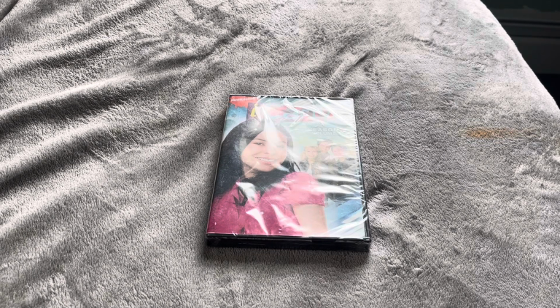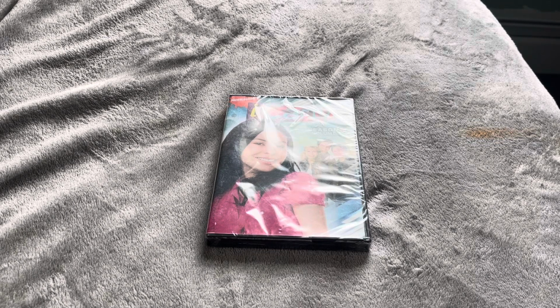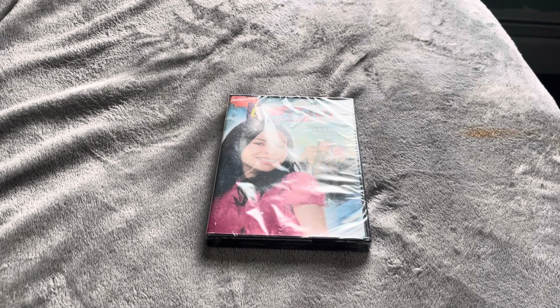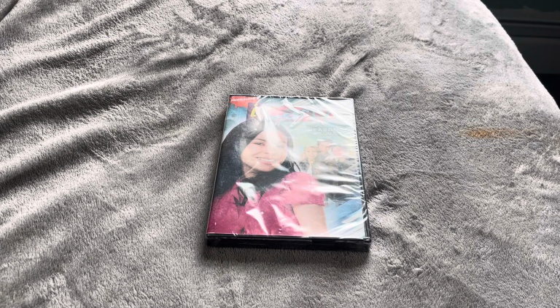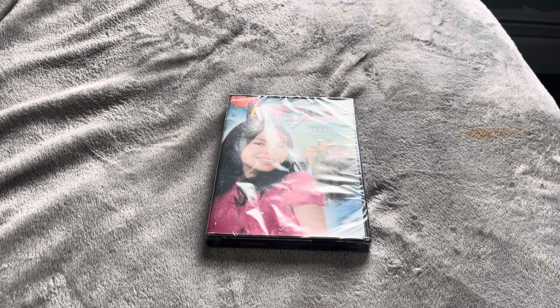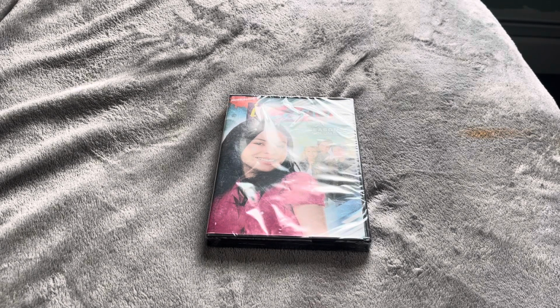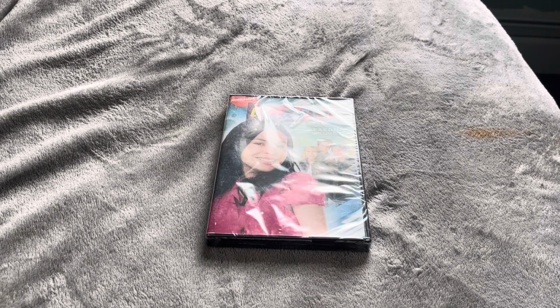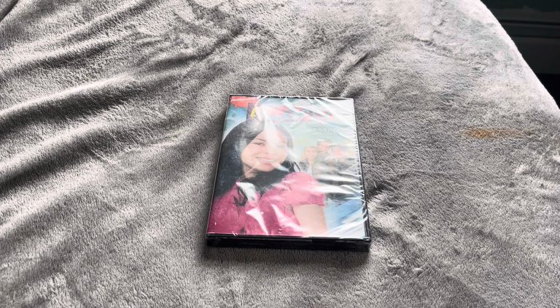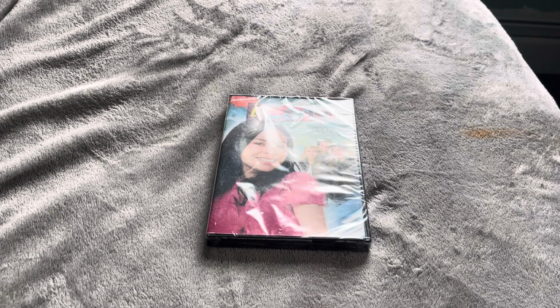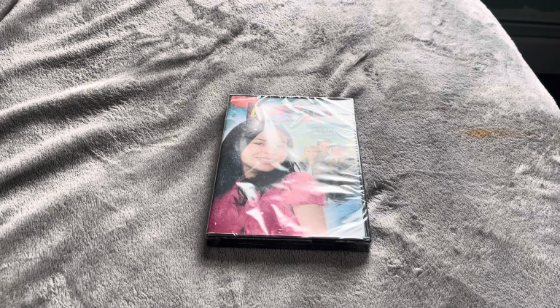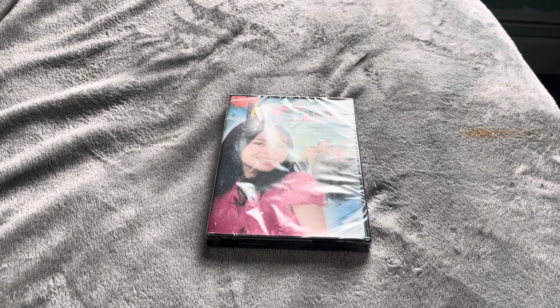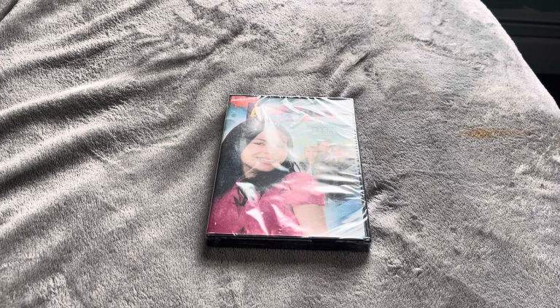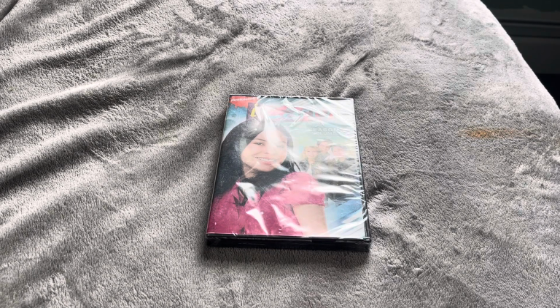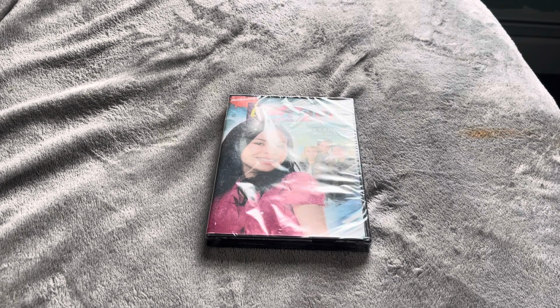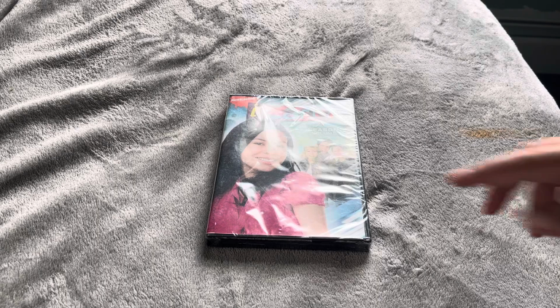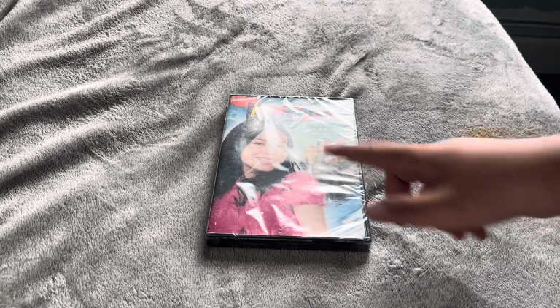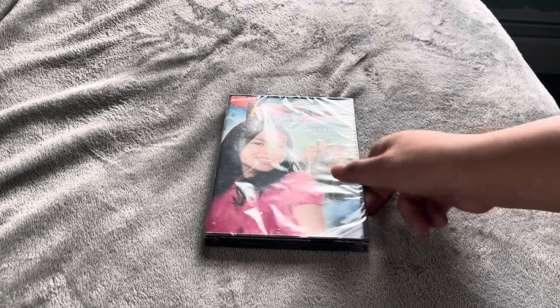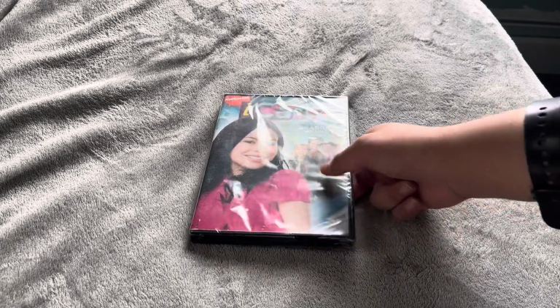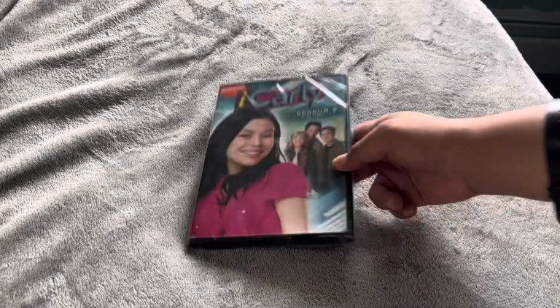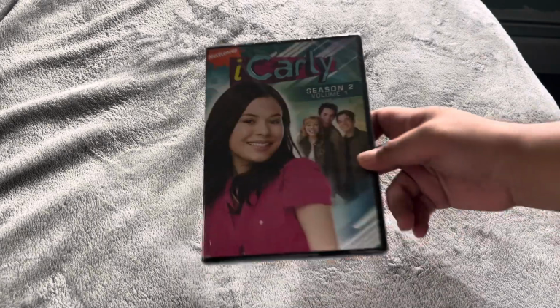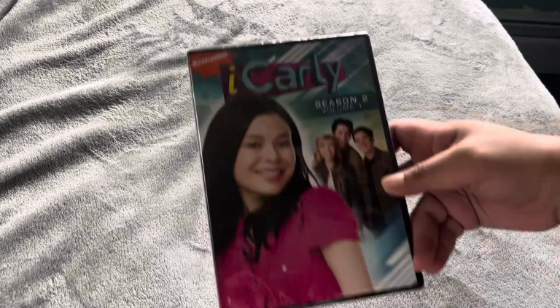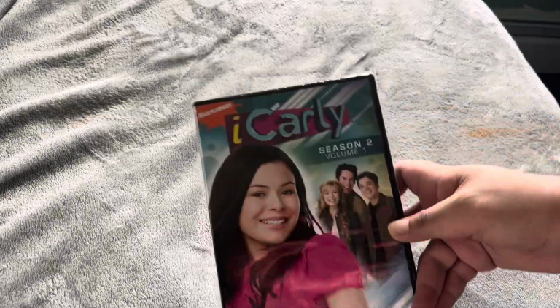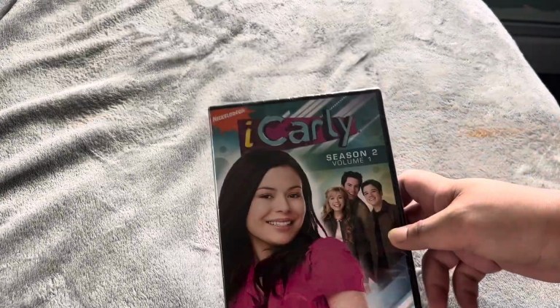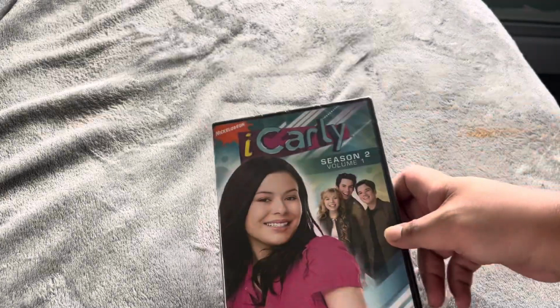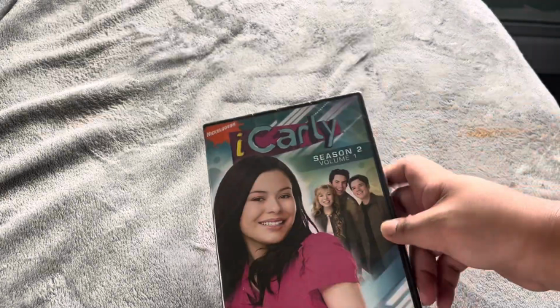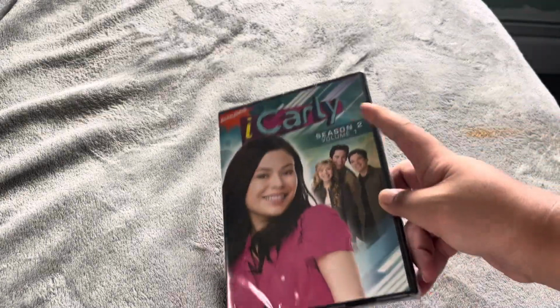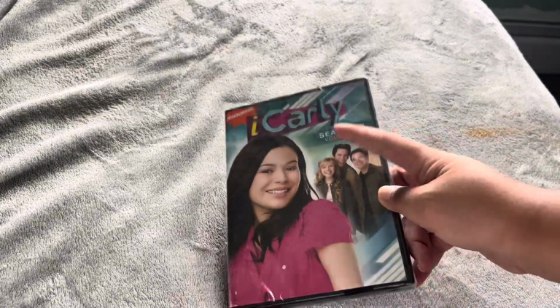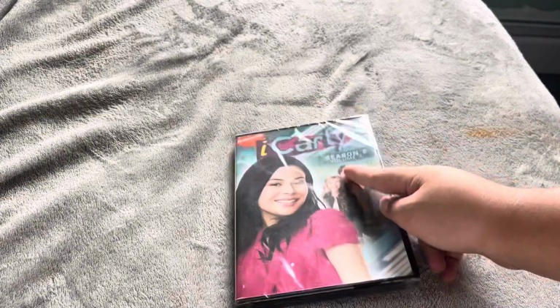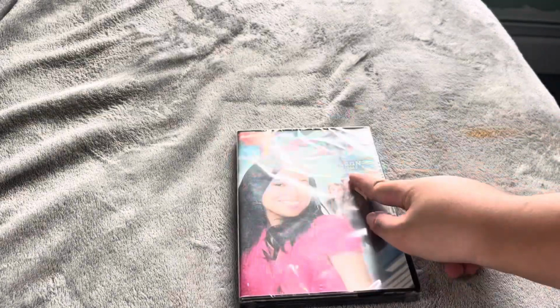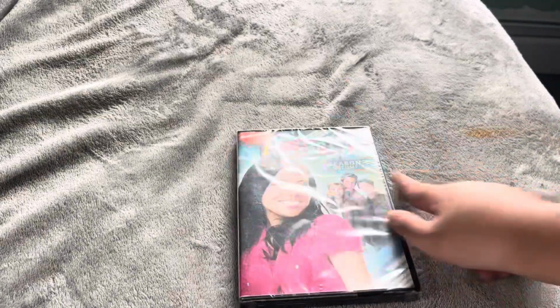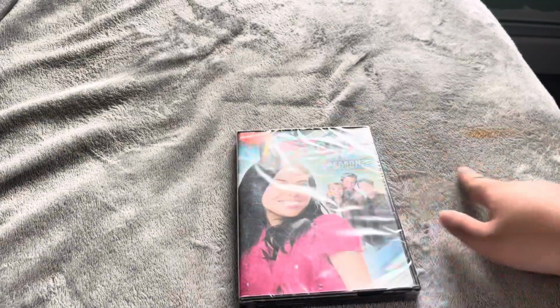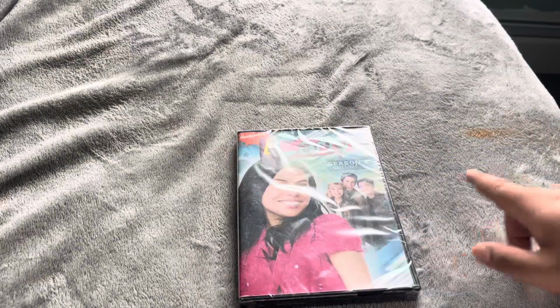Hey guys, Jason here, welcome to your DVD unboxing of iCarly Season 2, Volume 1.